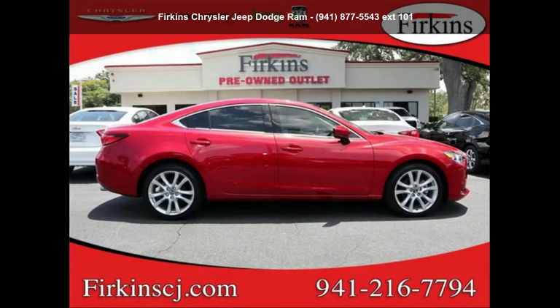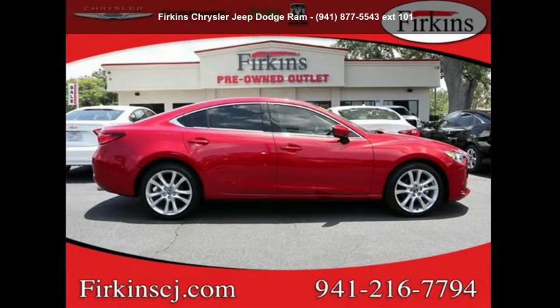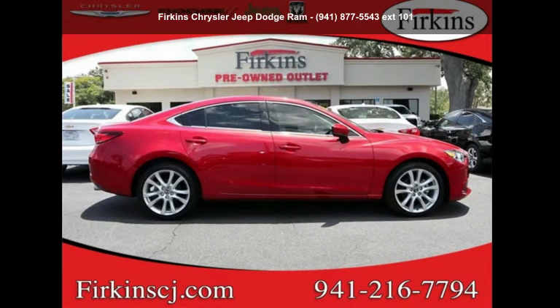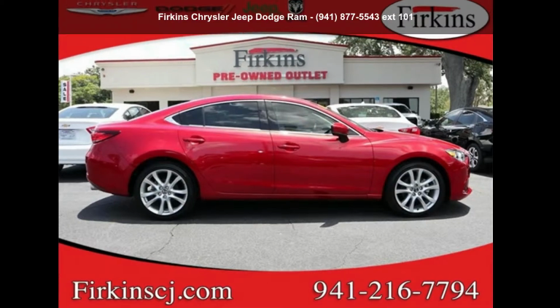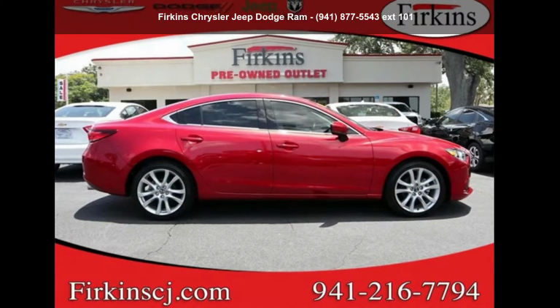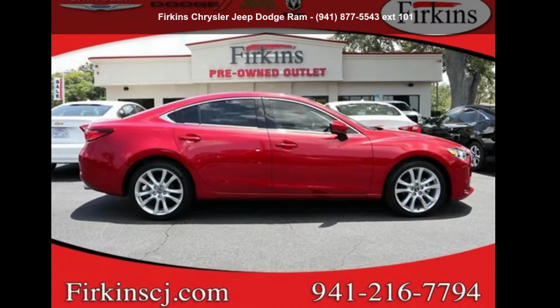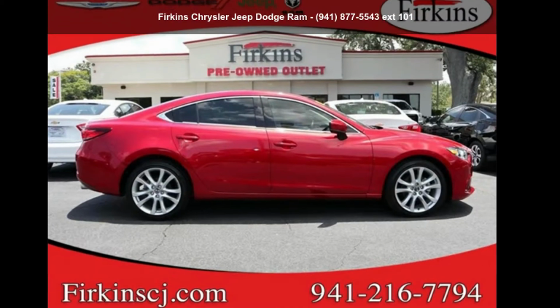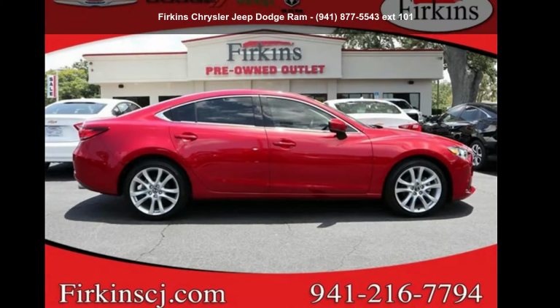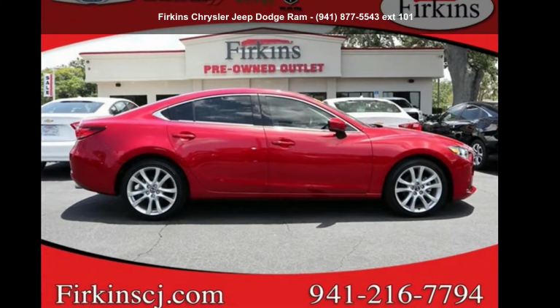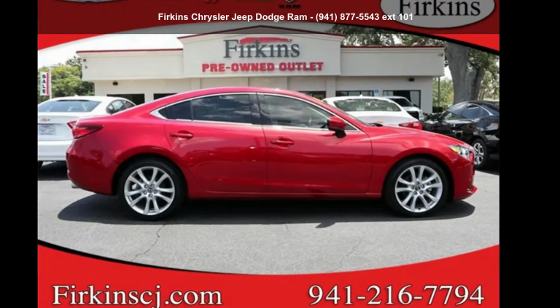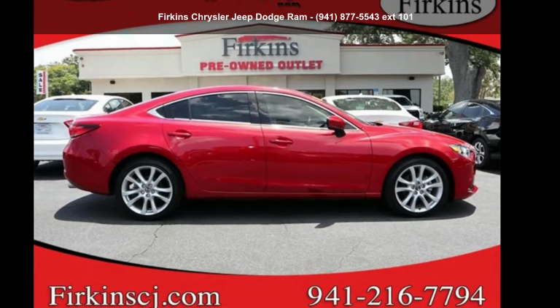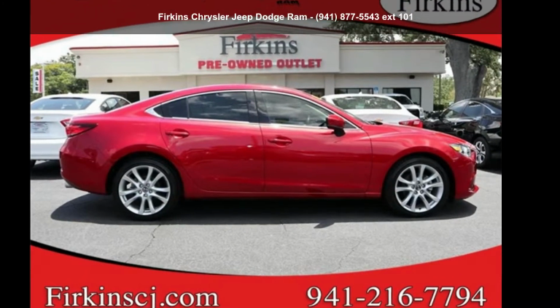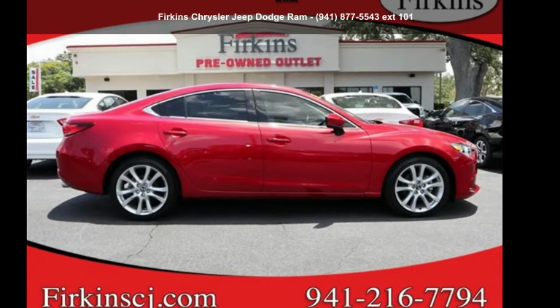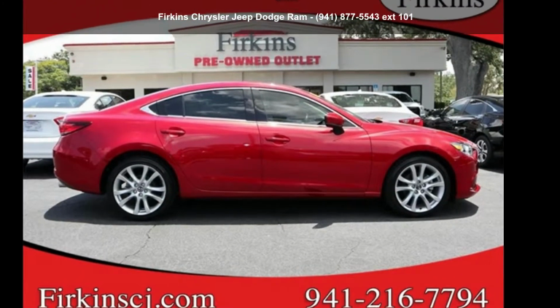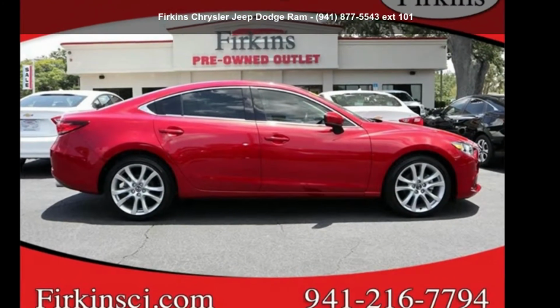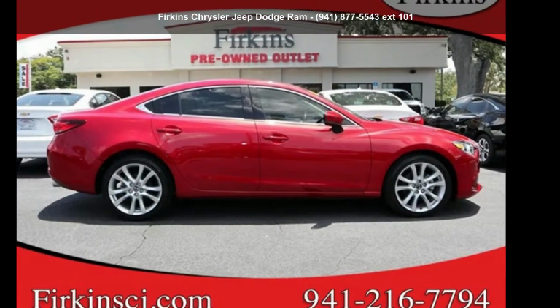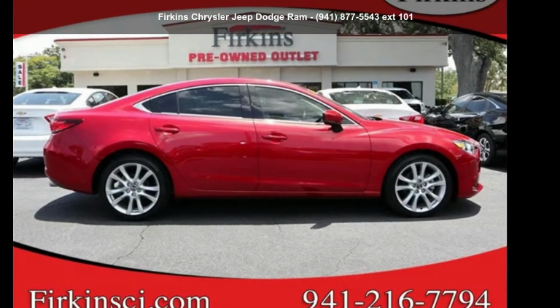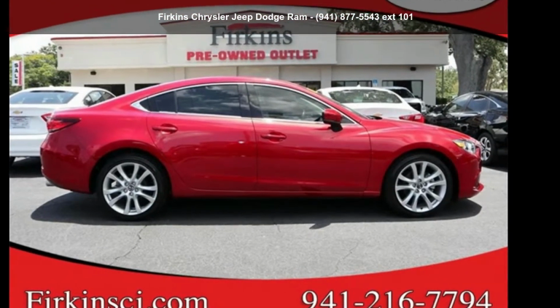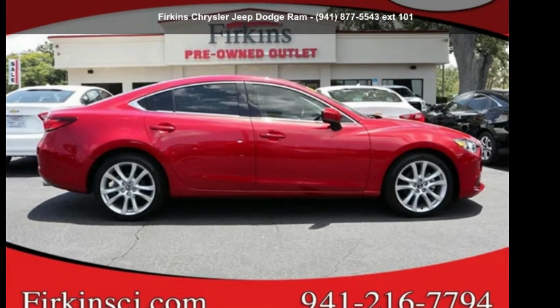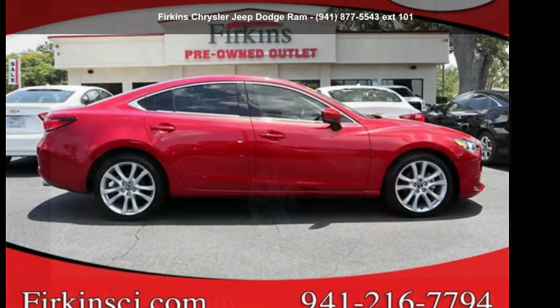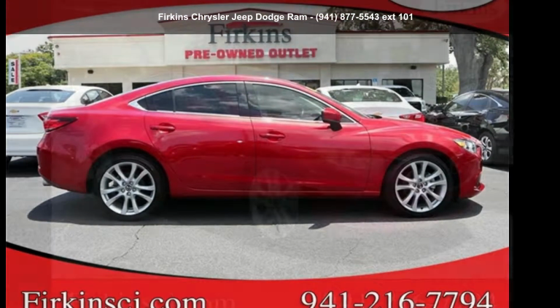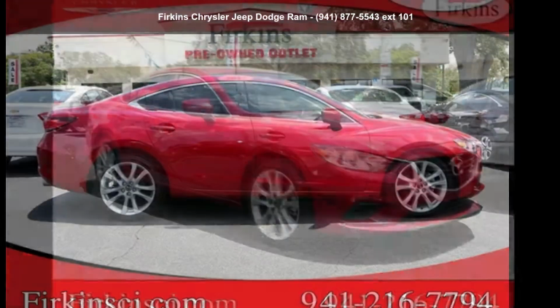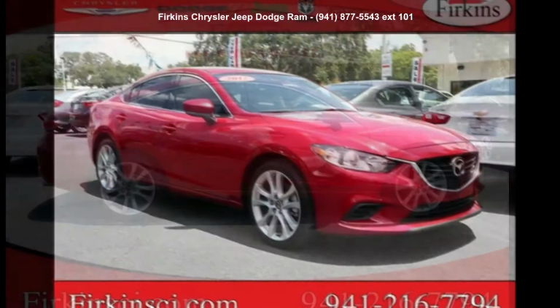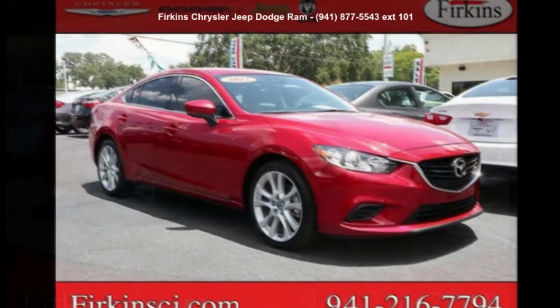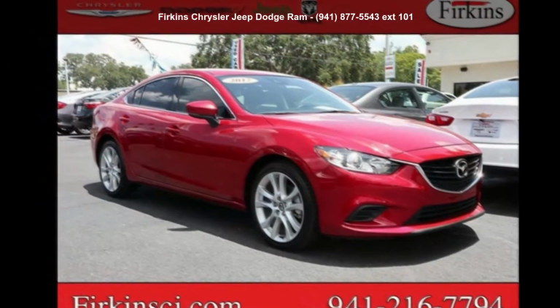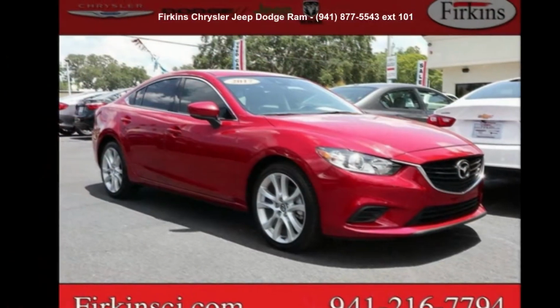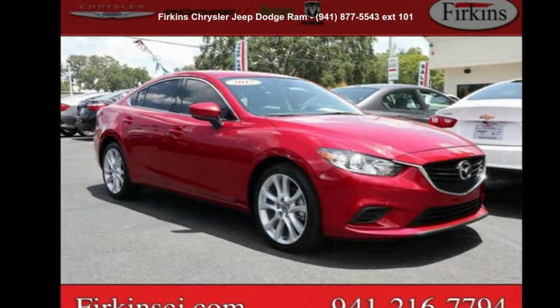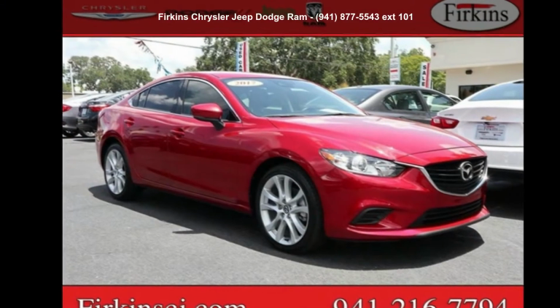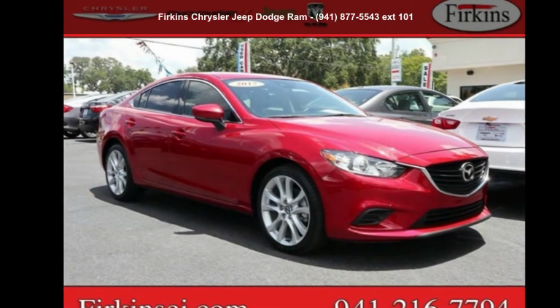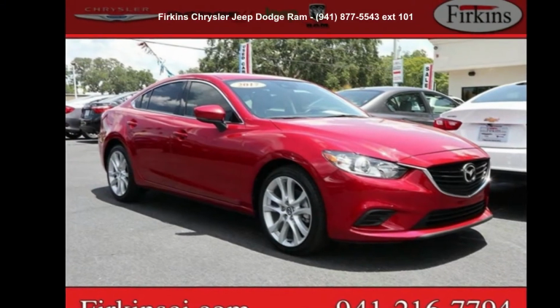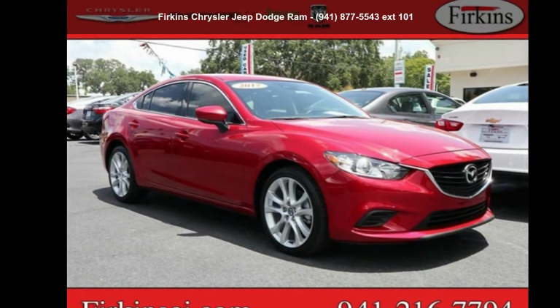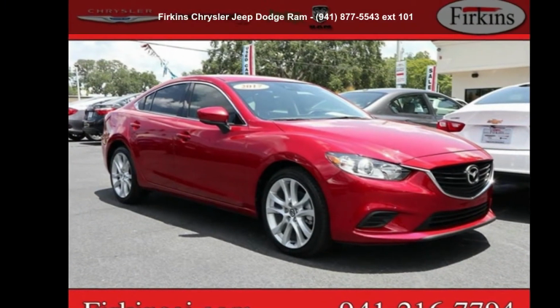Presenting the 2017 Mazda 6 Touring. This may be the set of wheels you've been looking for.